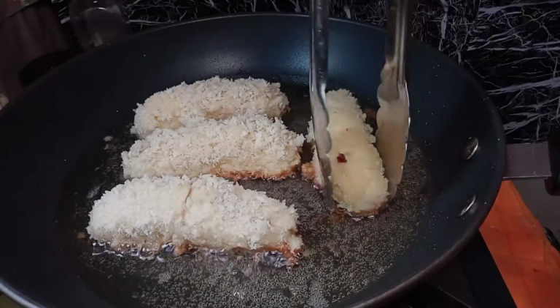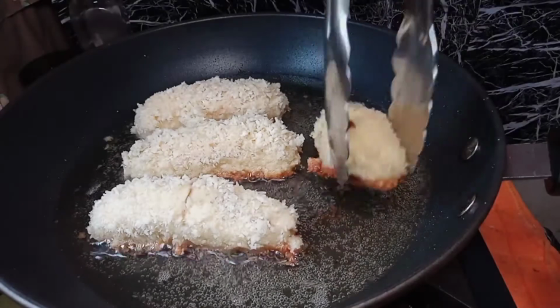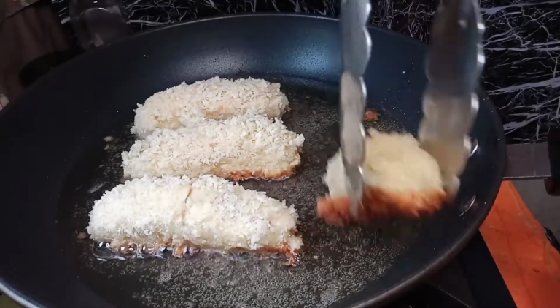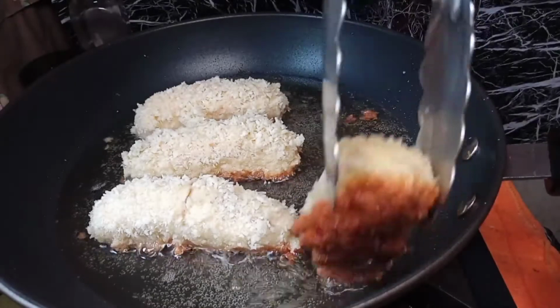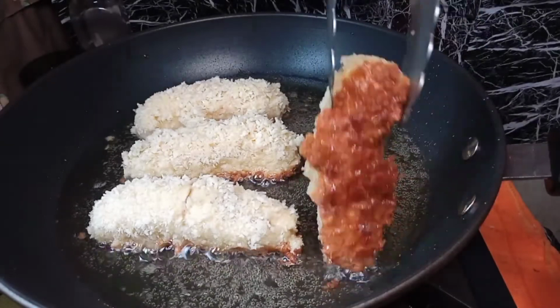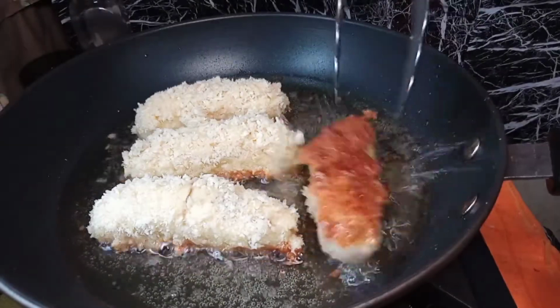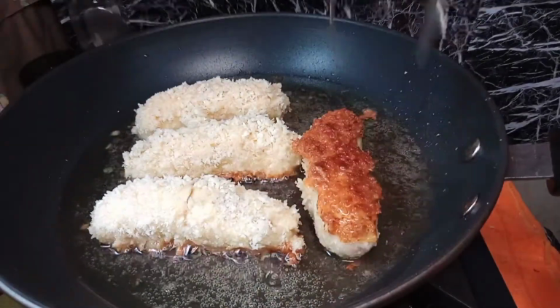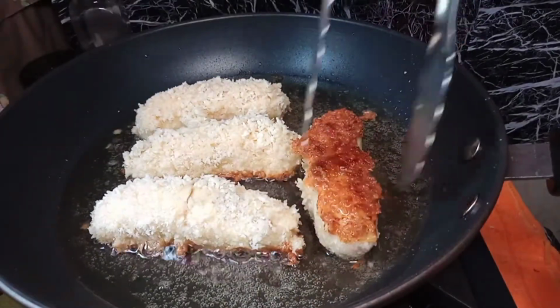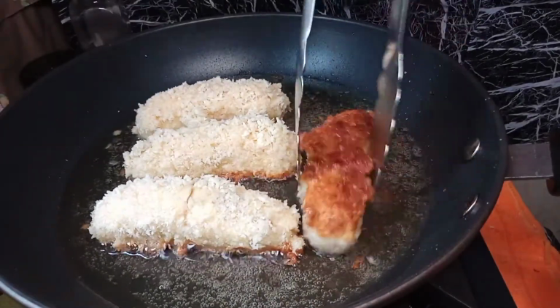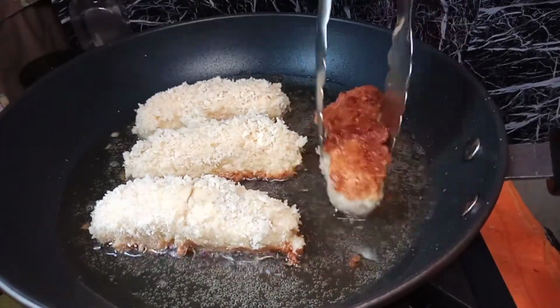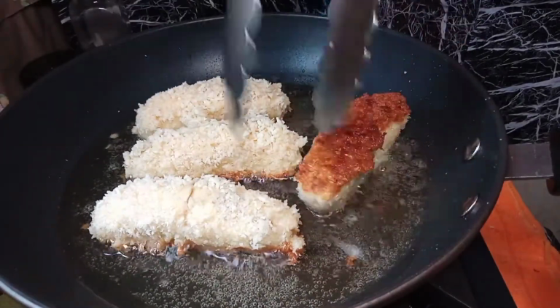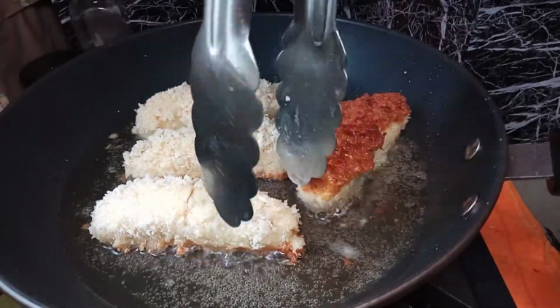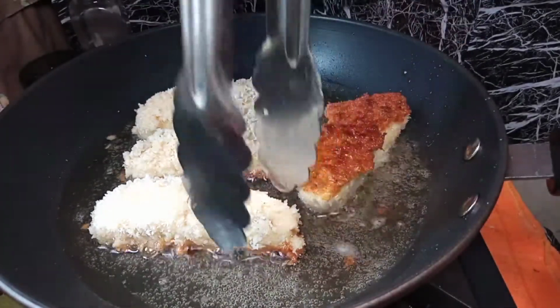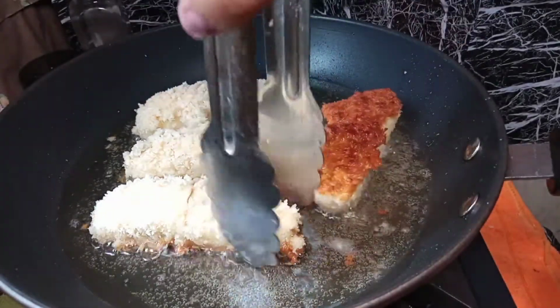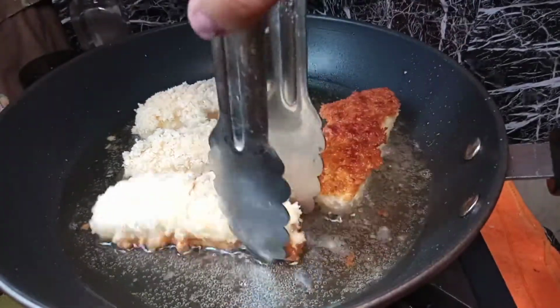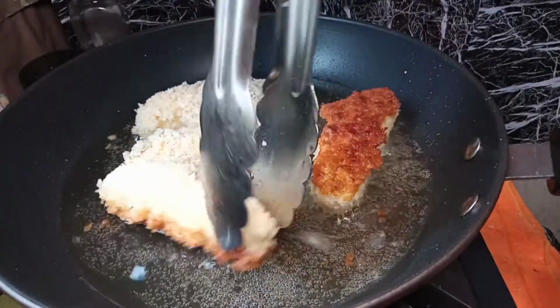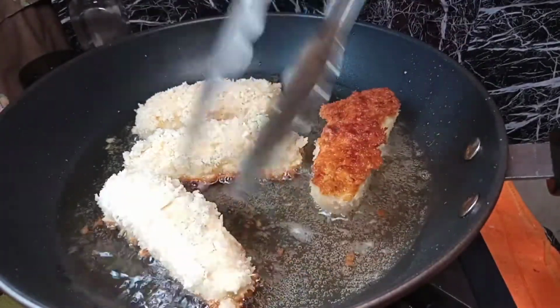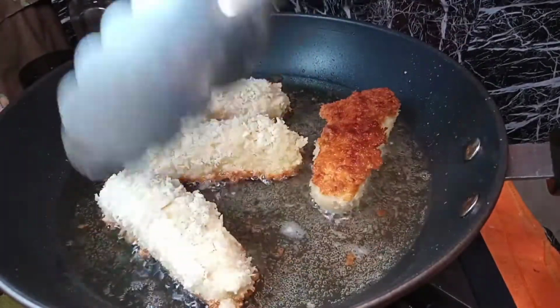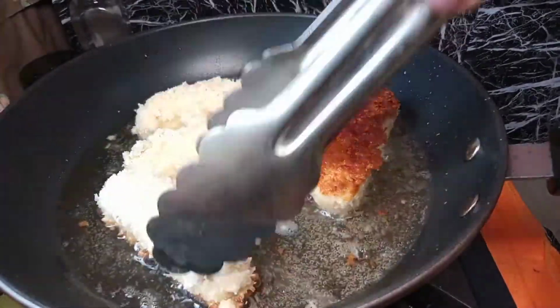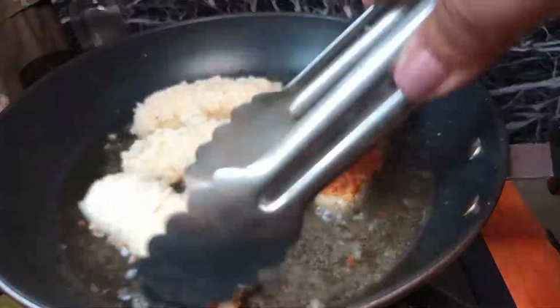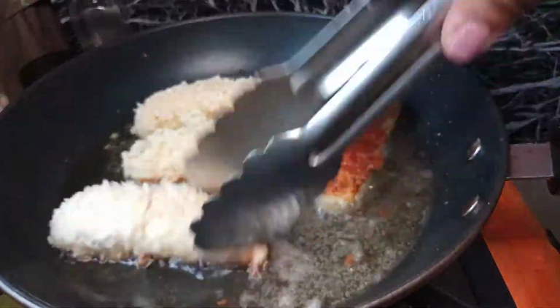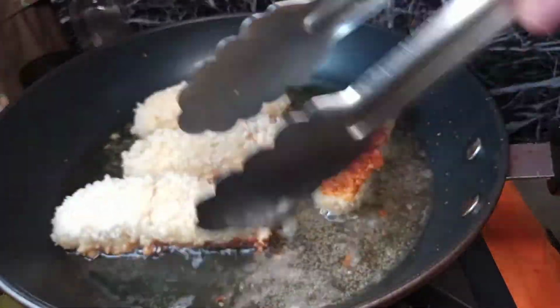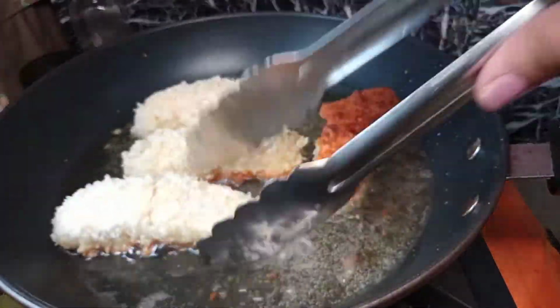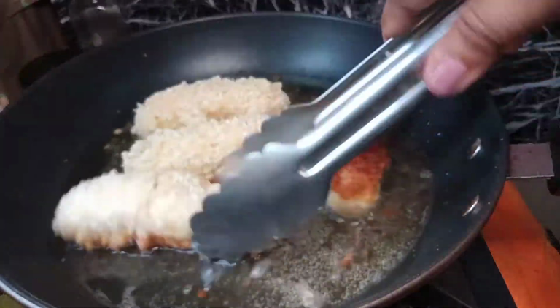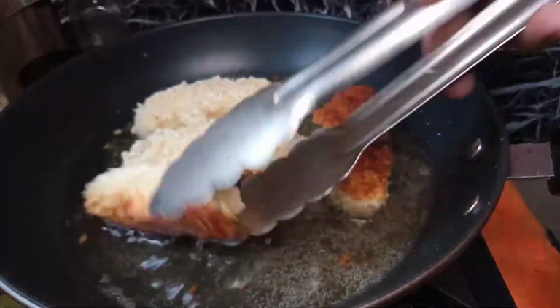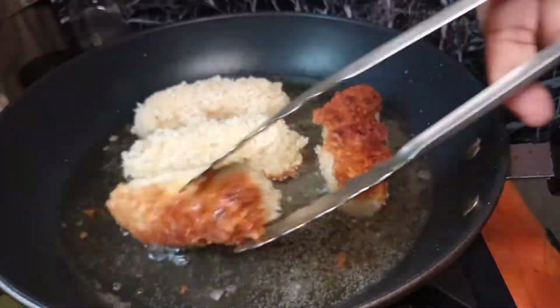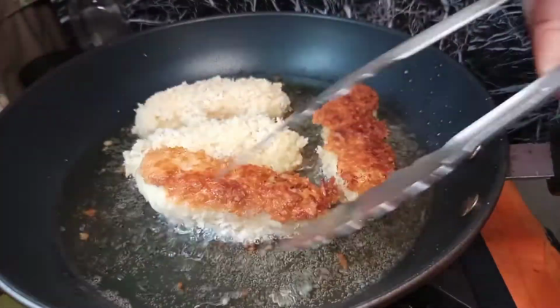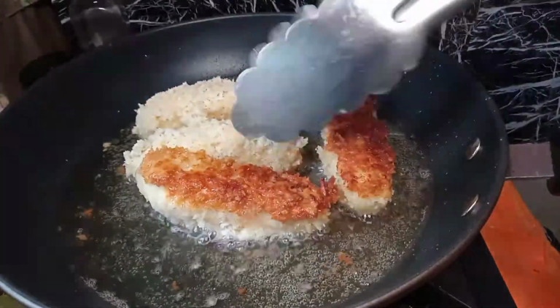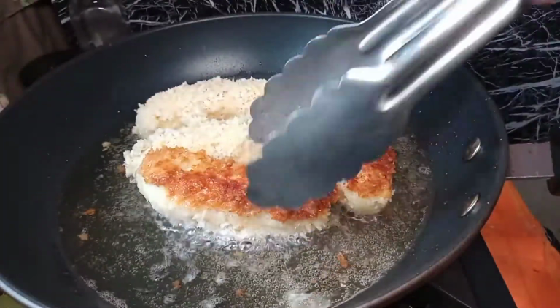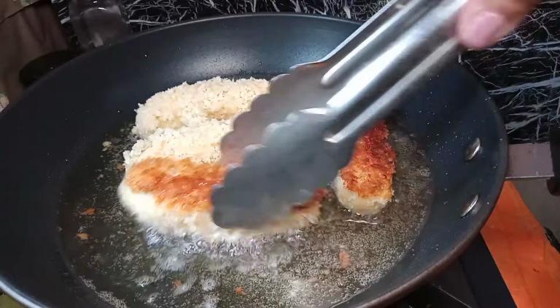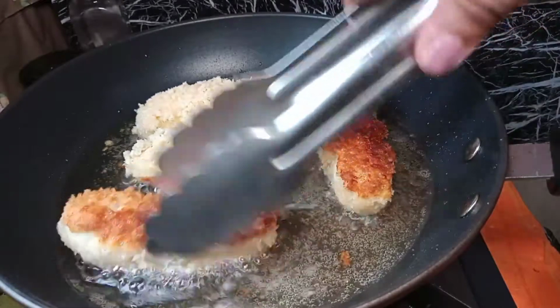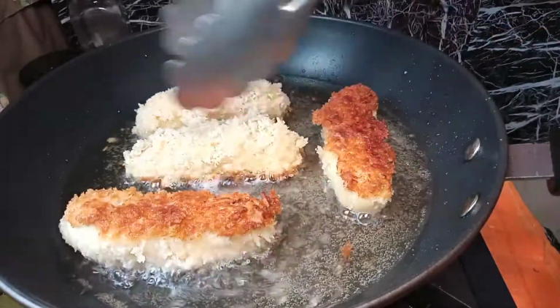And look at that! Nice color, right? So yummy! Now let's flip the other side.